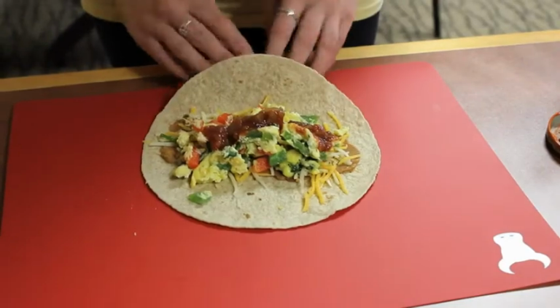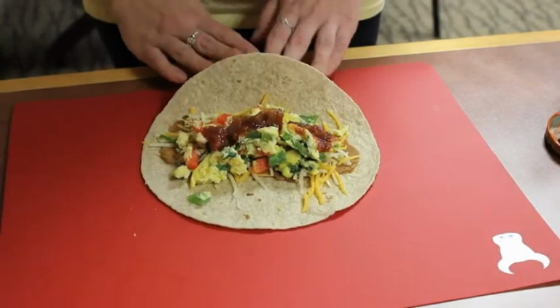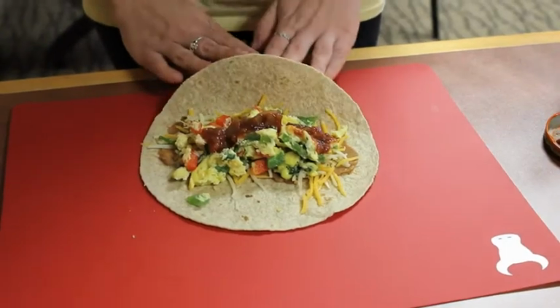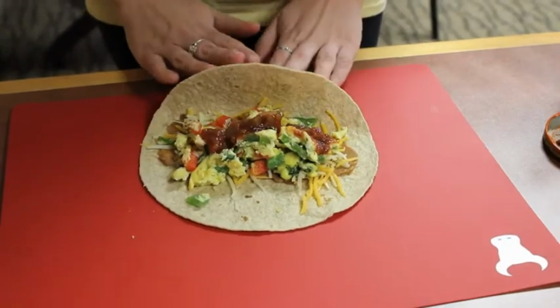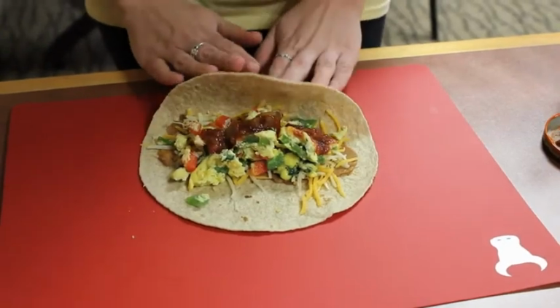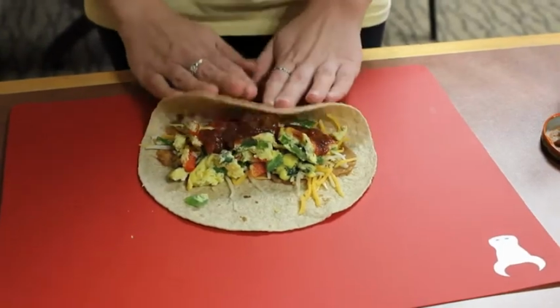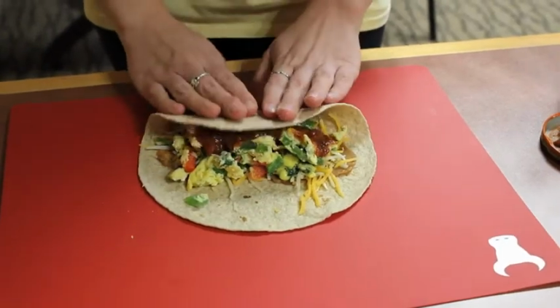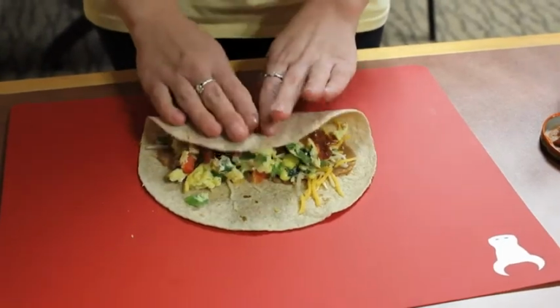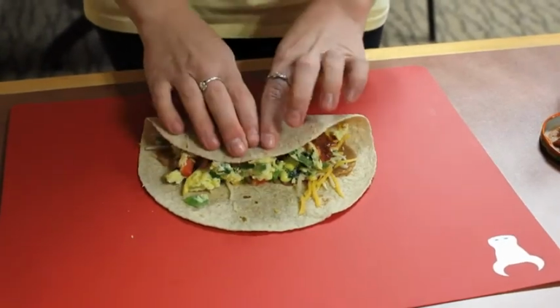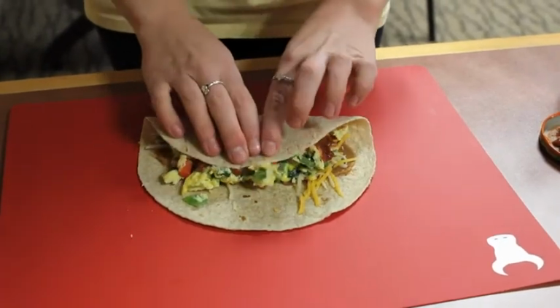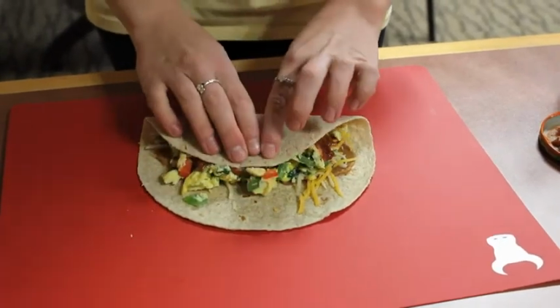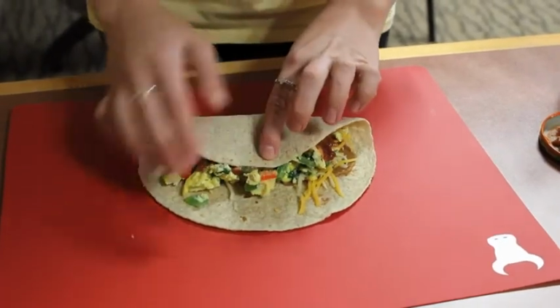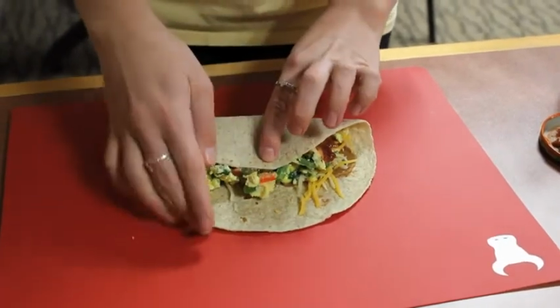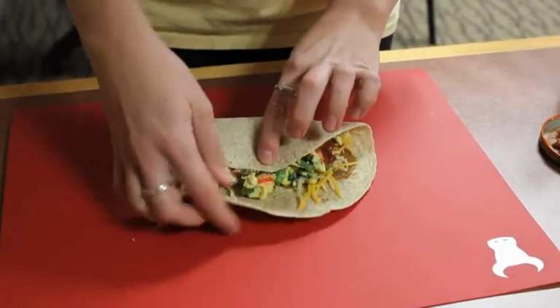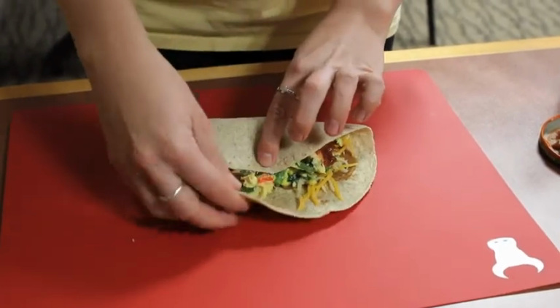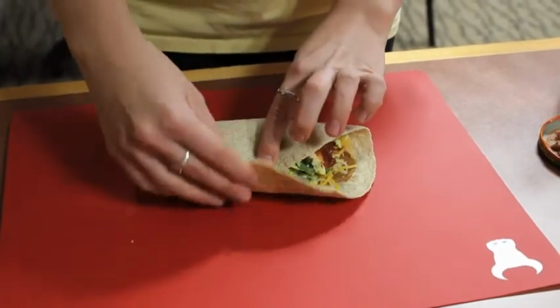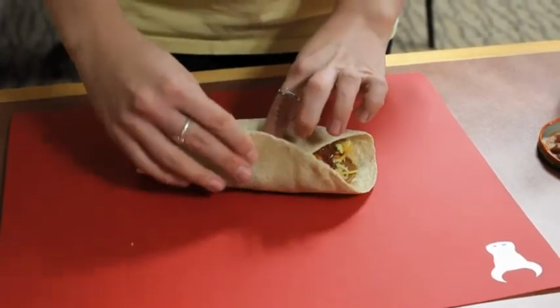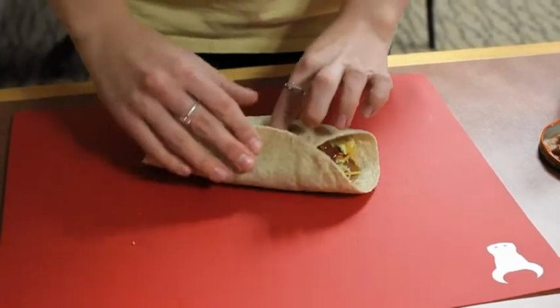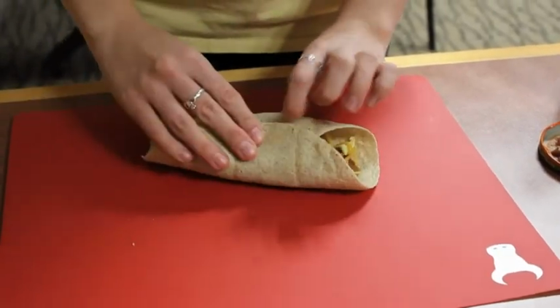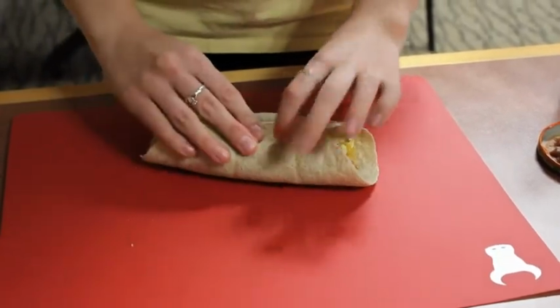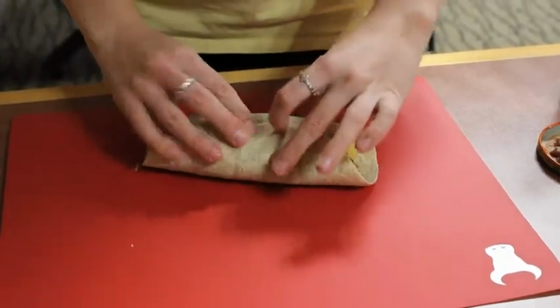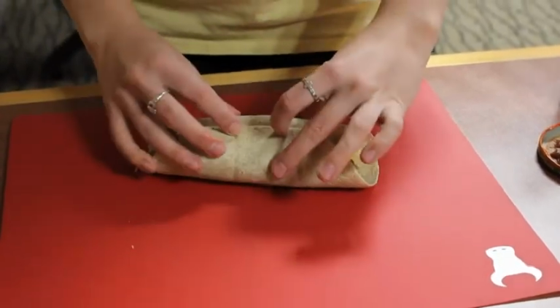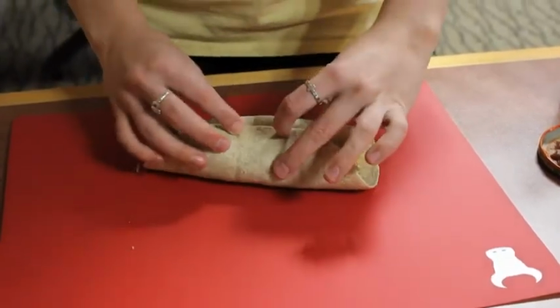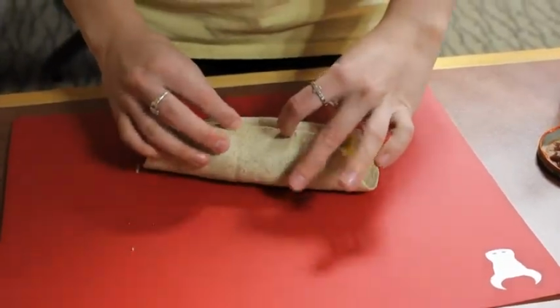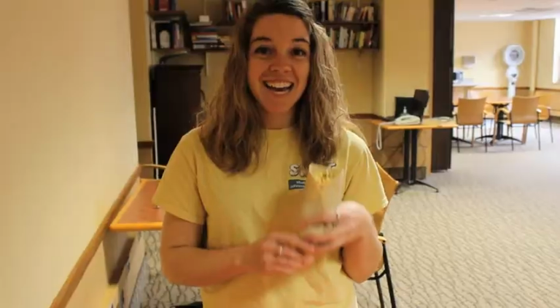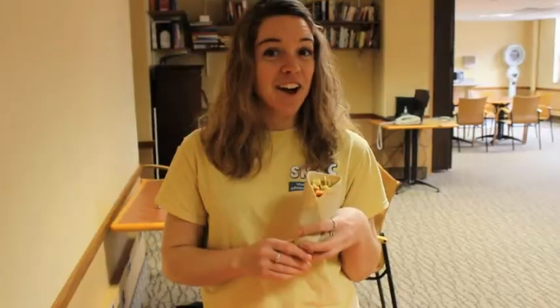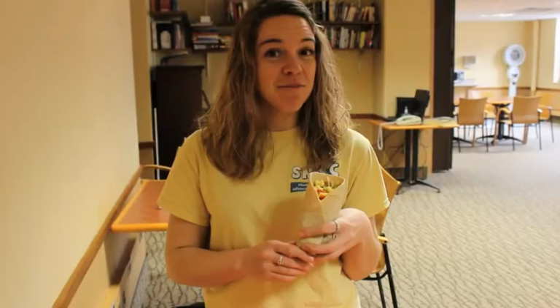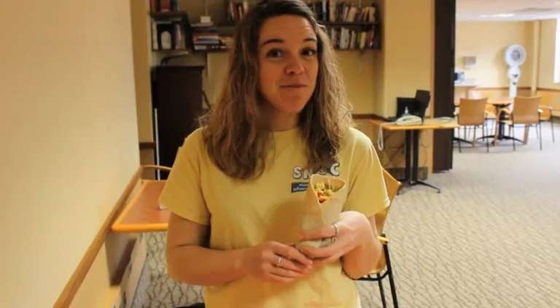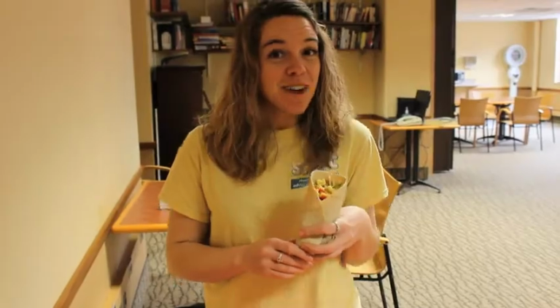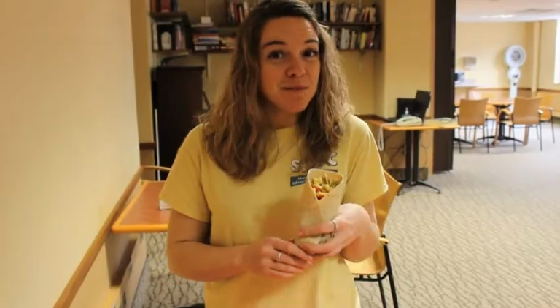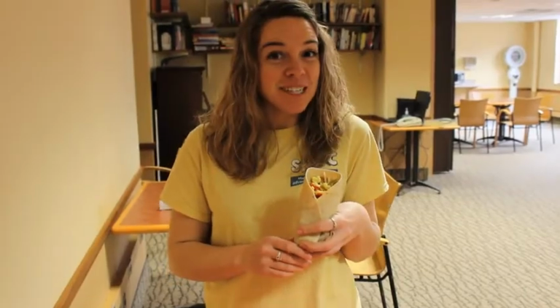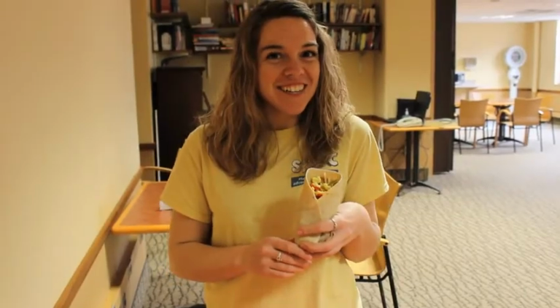Now we're going to wrap it up and eat it like a burrito. And now you've made a breakfast burrito.